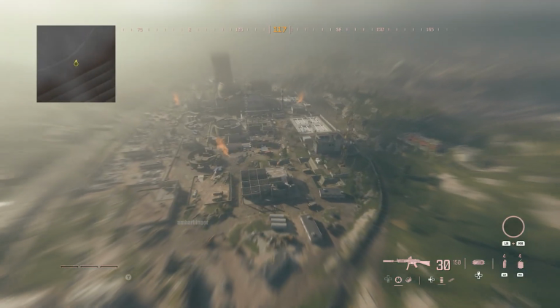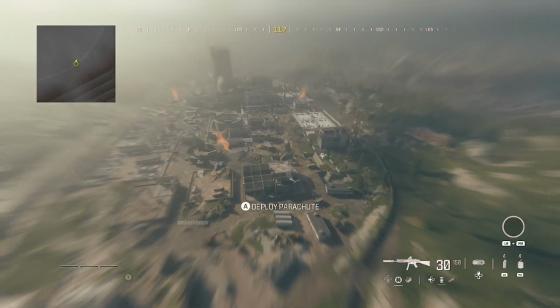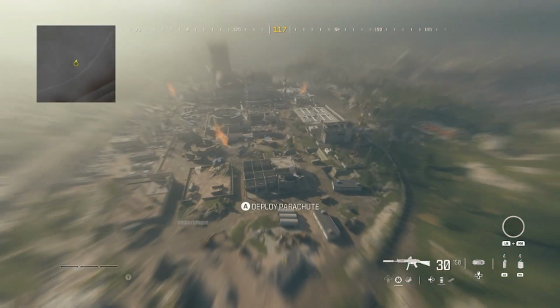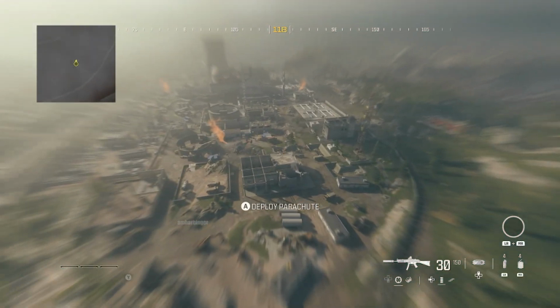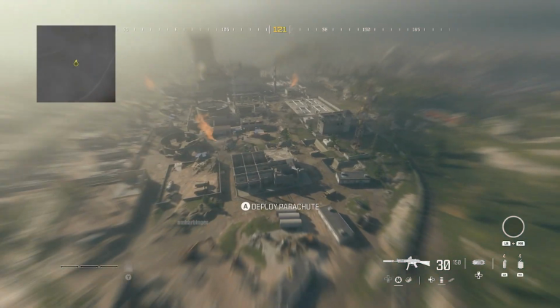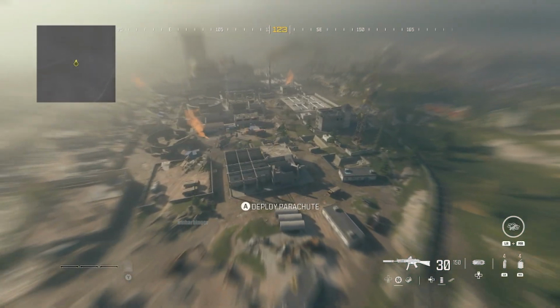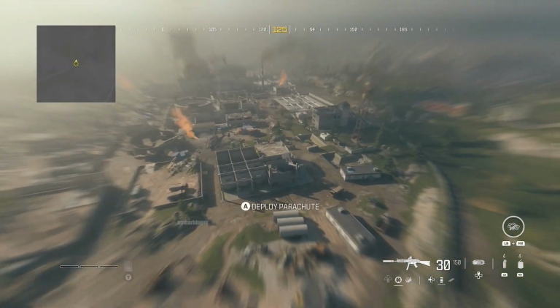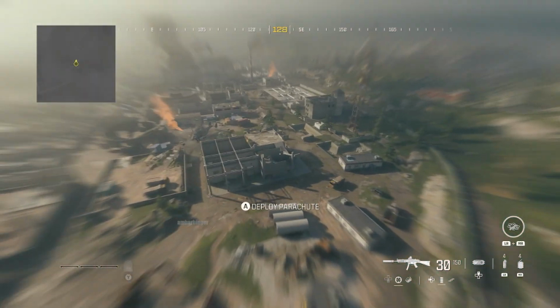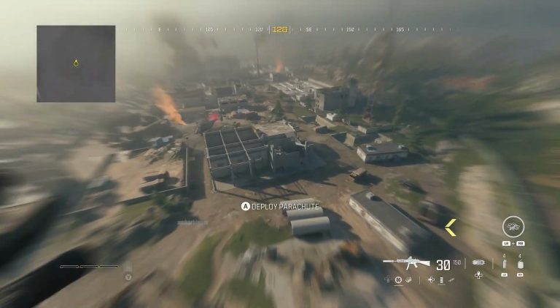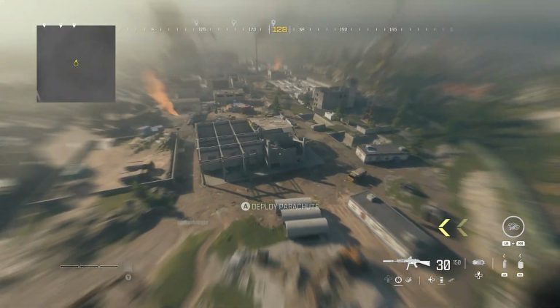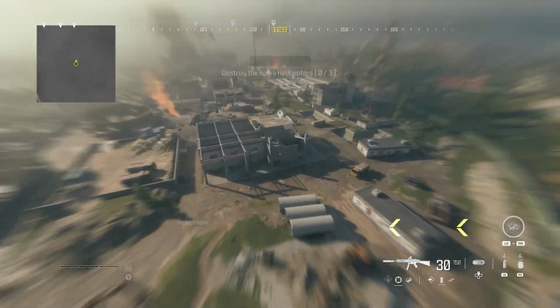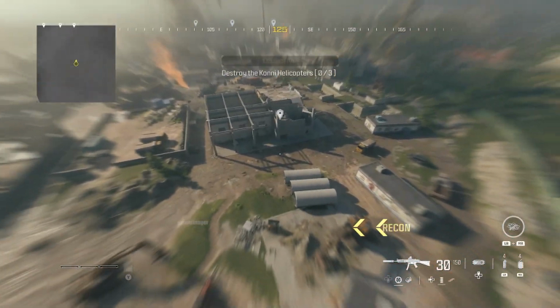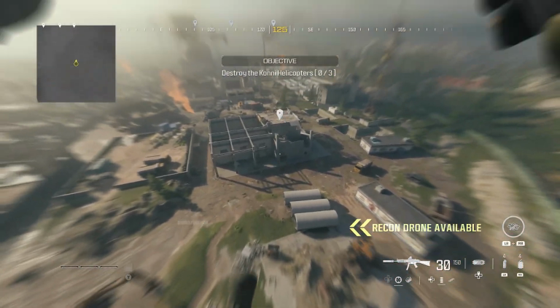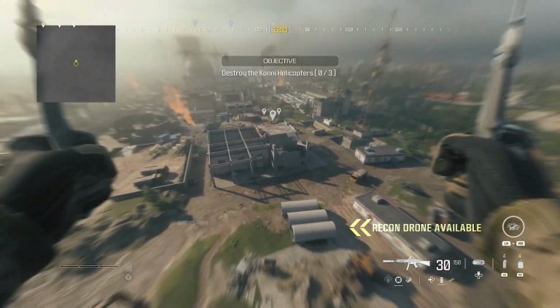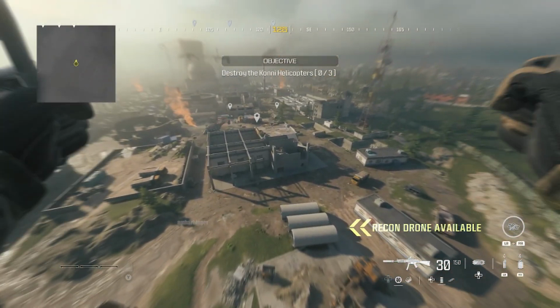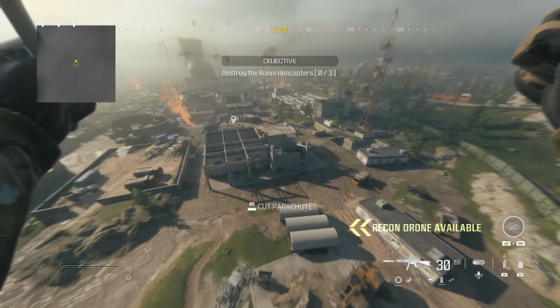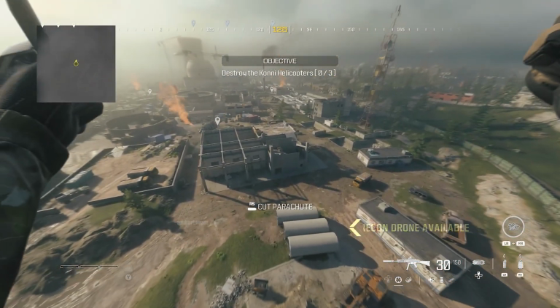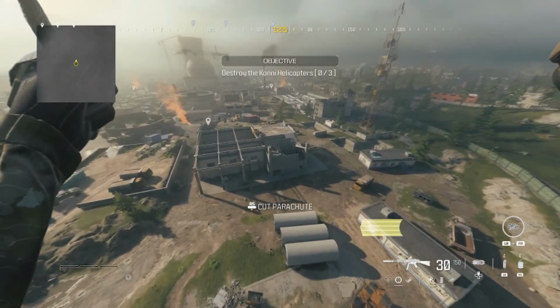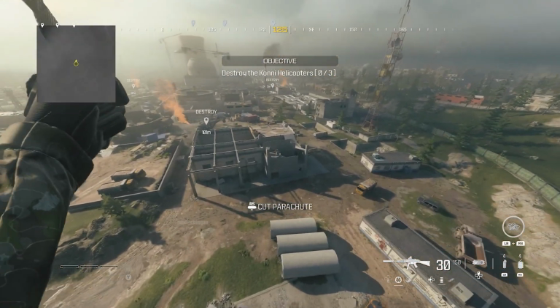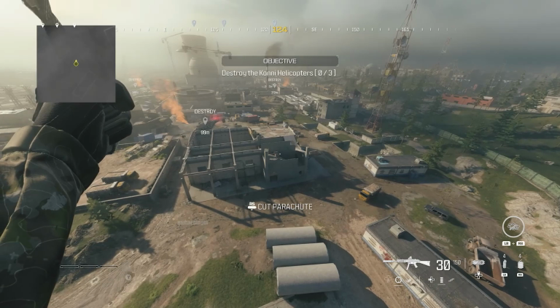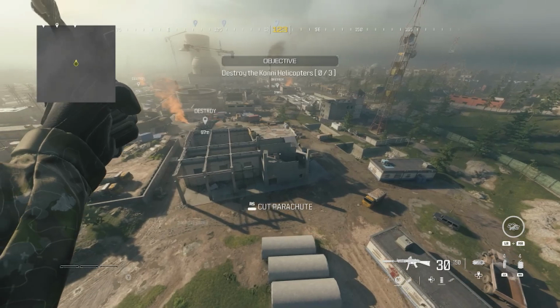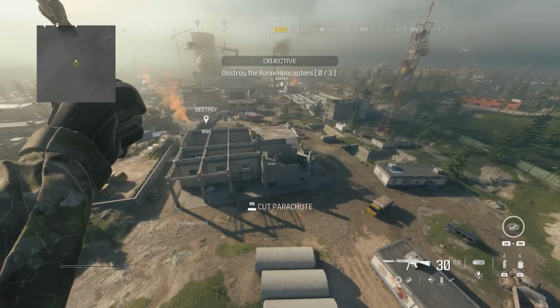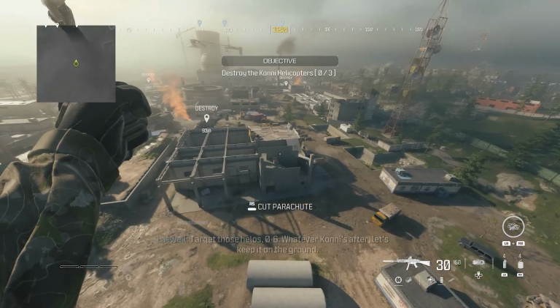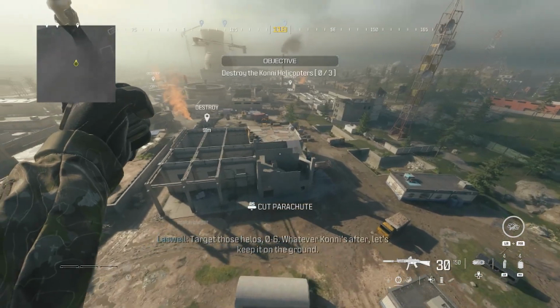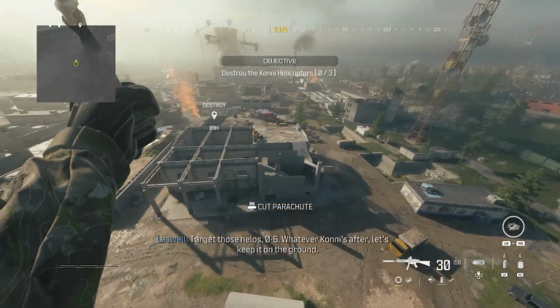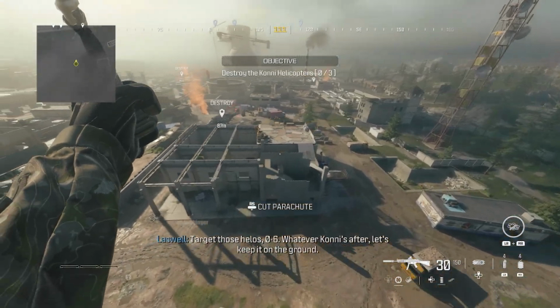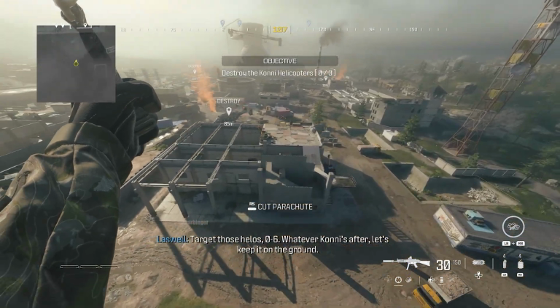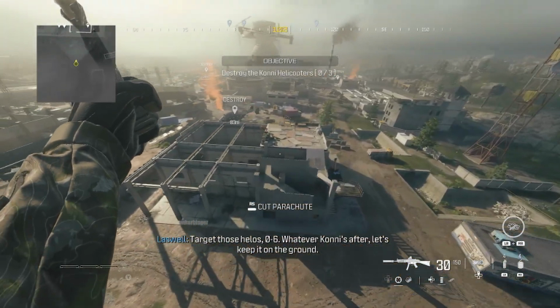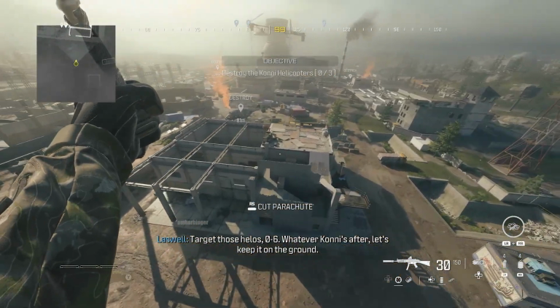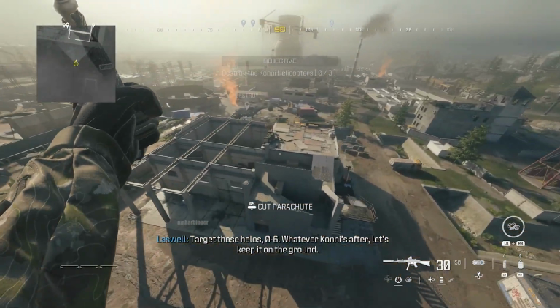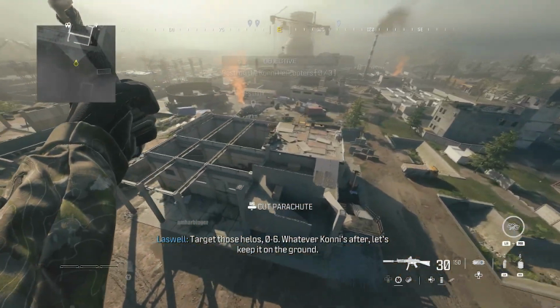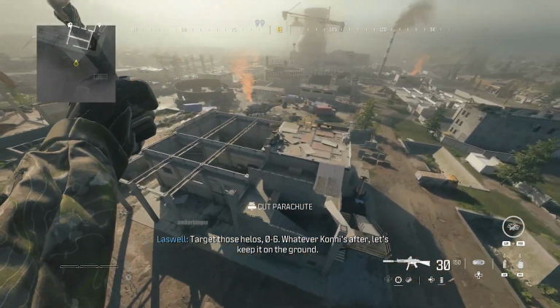The first thing we're going to do in the mission Reactor is go to this building to pick up the mortar strike.